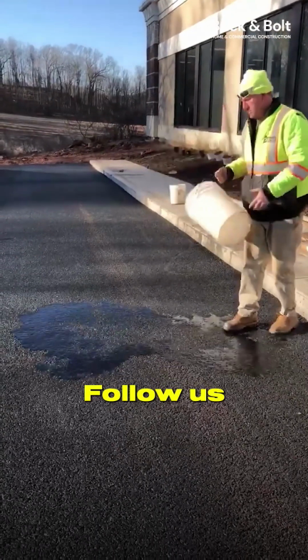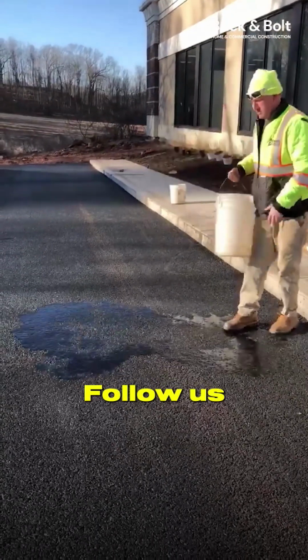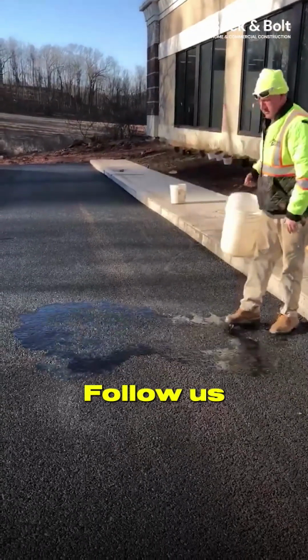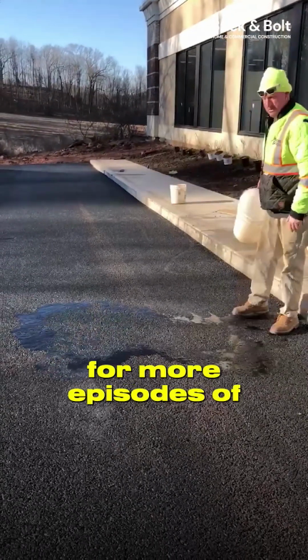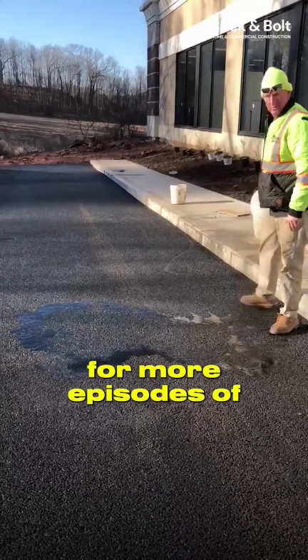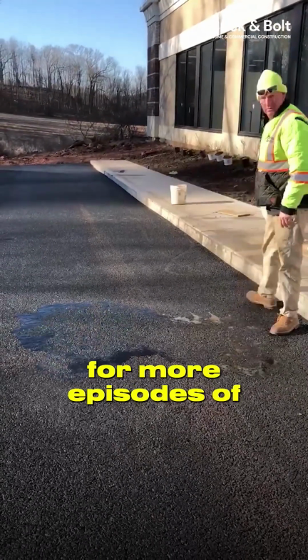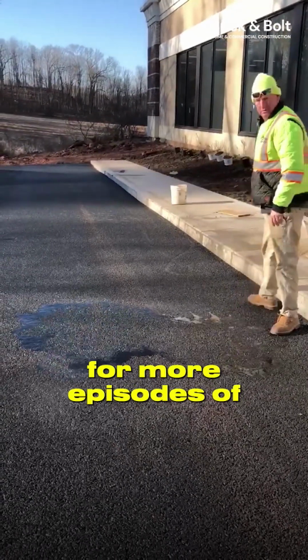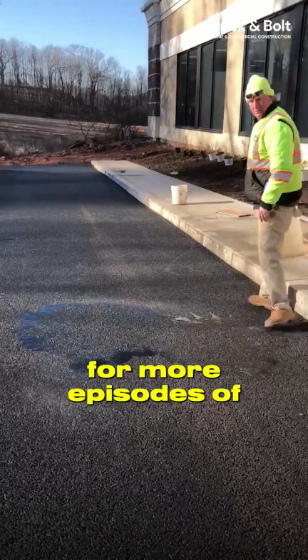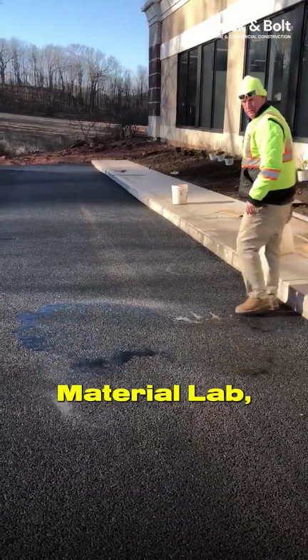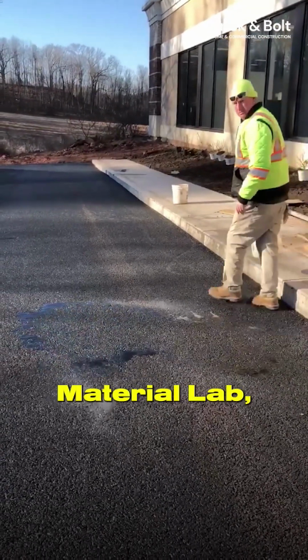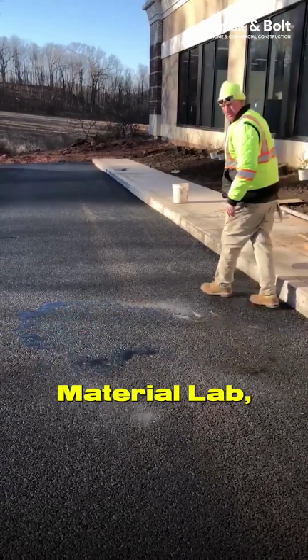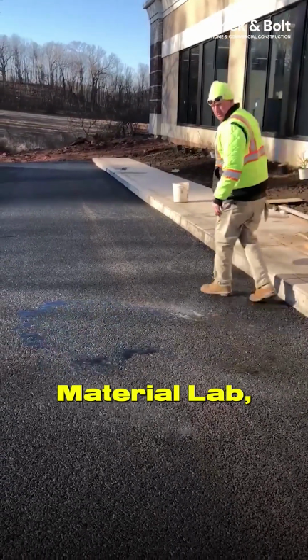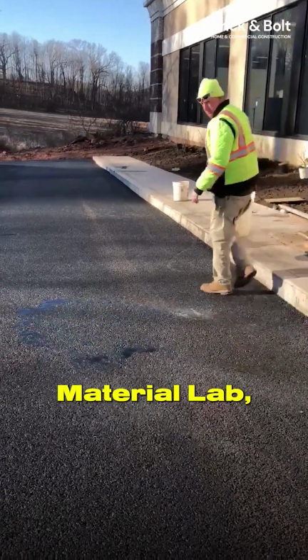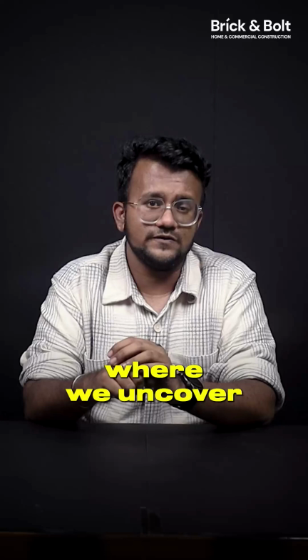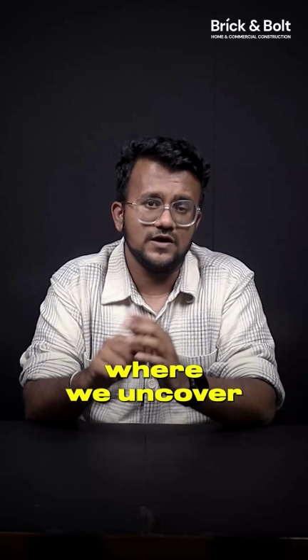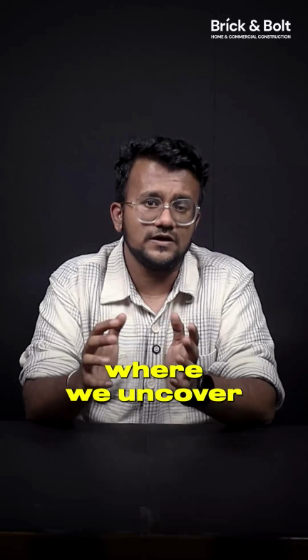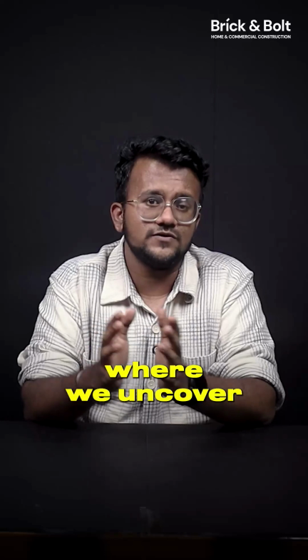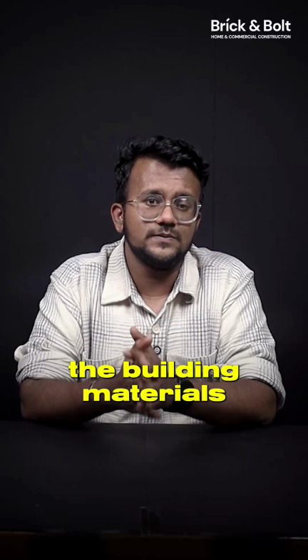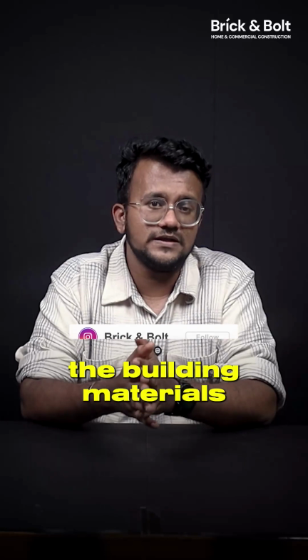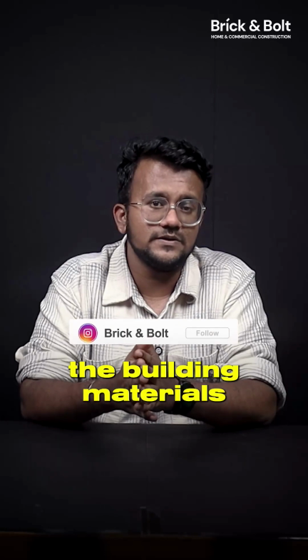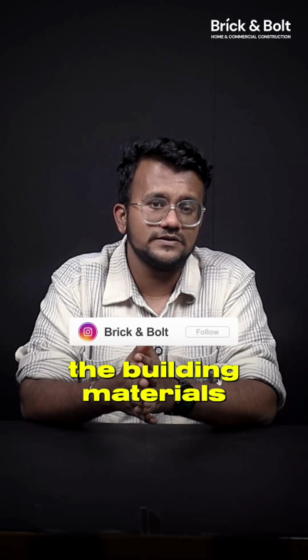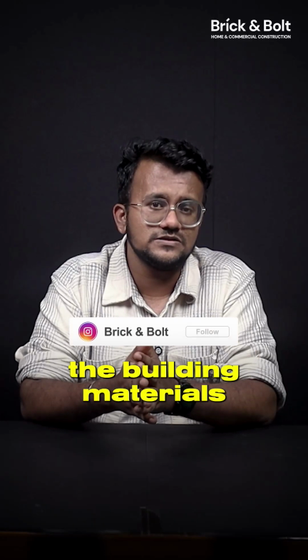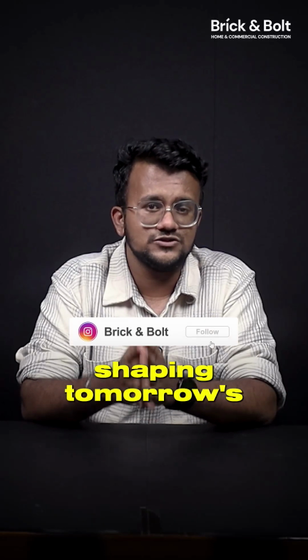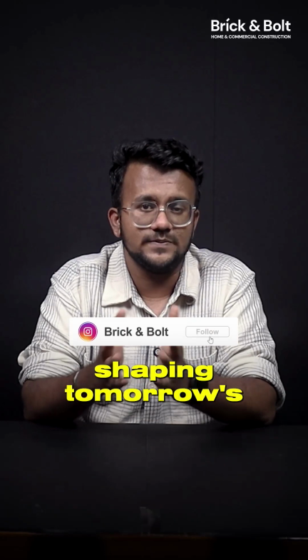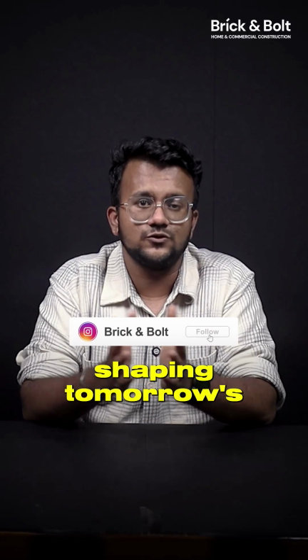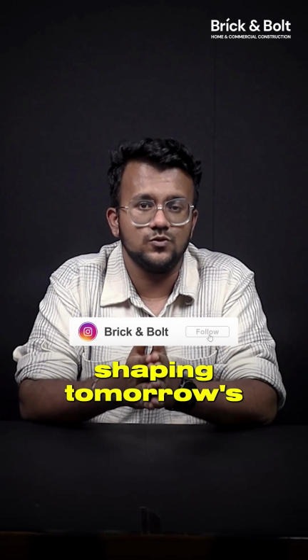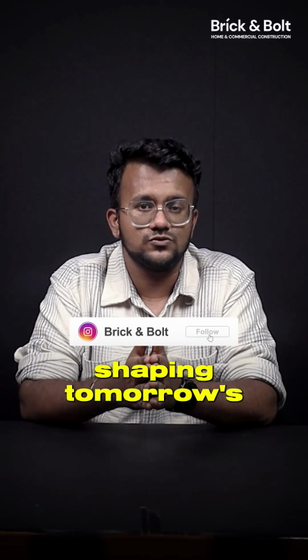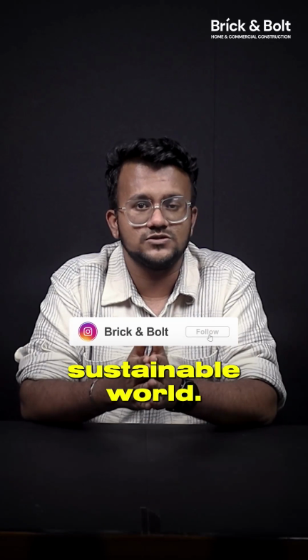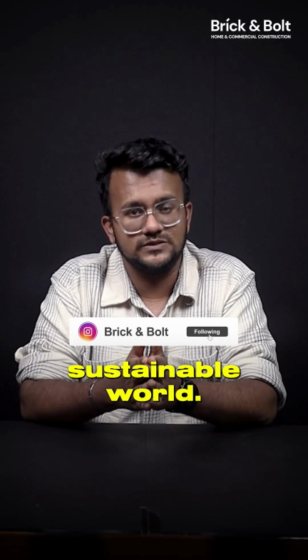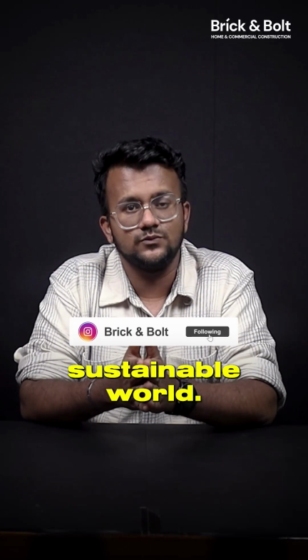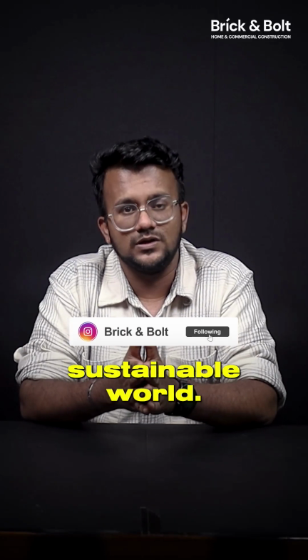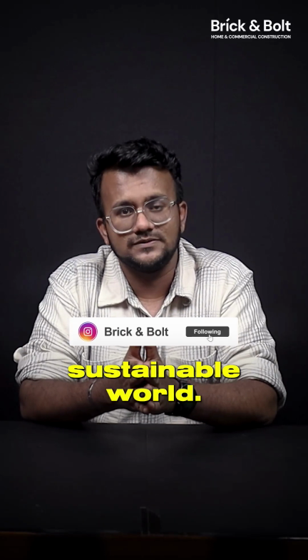Follow us for more episodes of Material Lab, where we uncover the building materials shaping tomorrow's sustainable world.